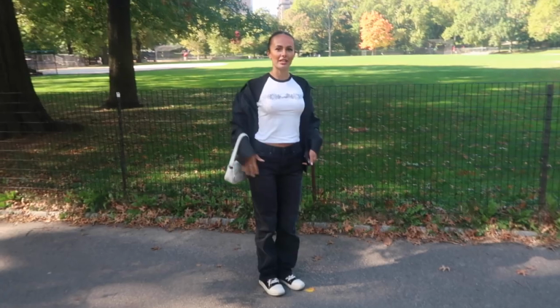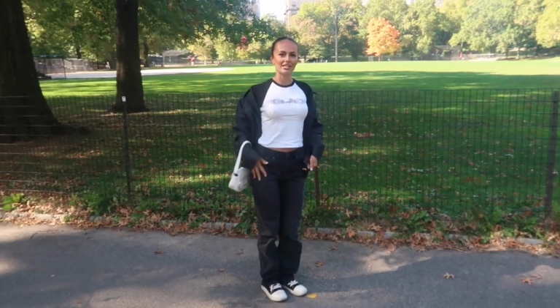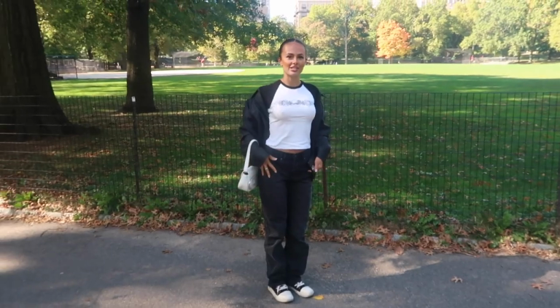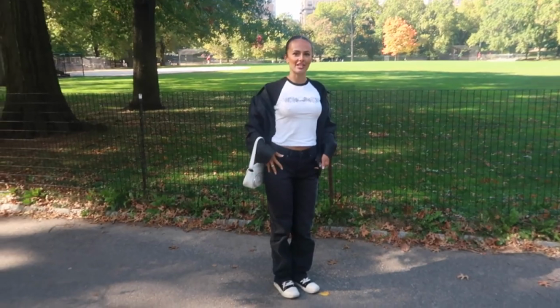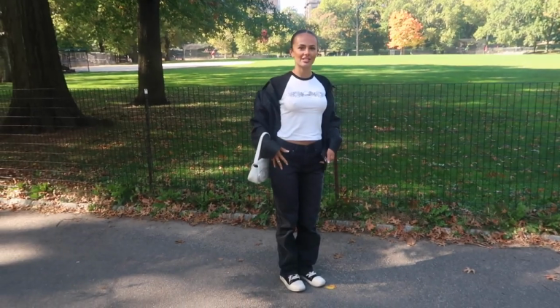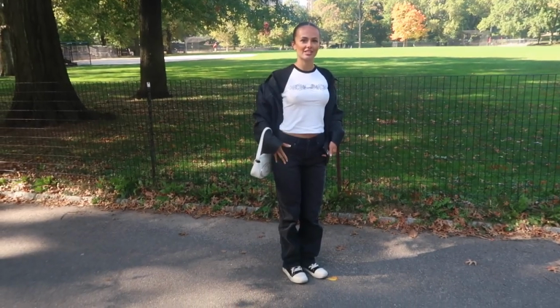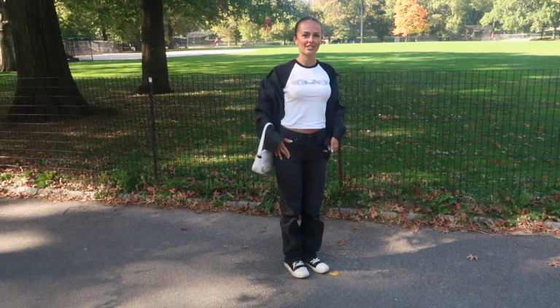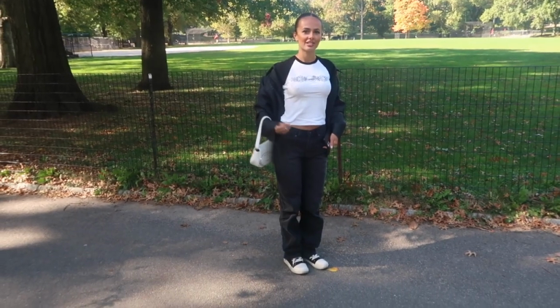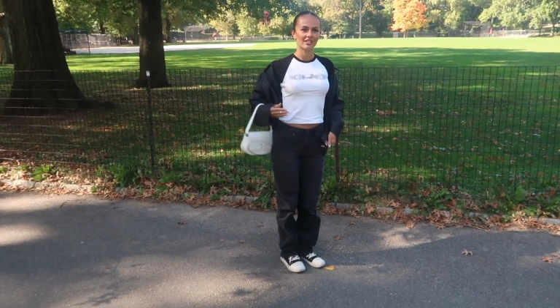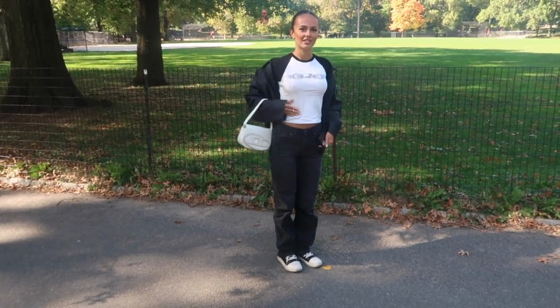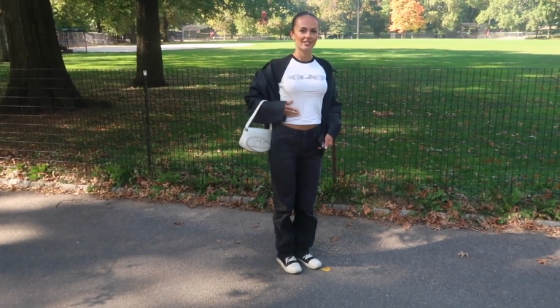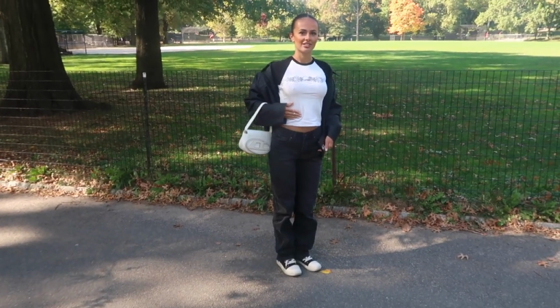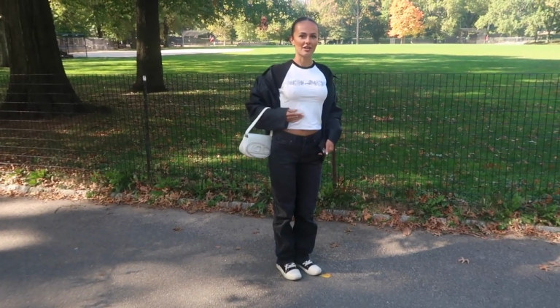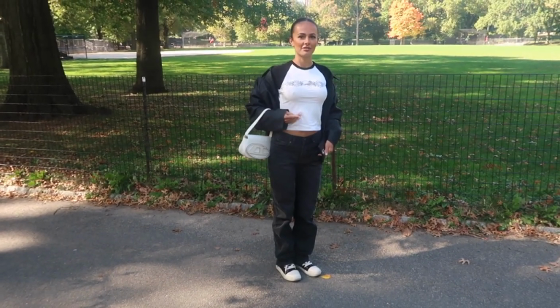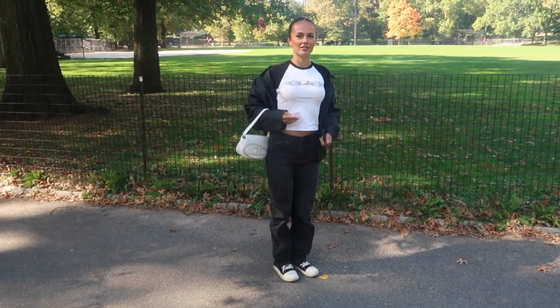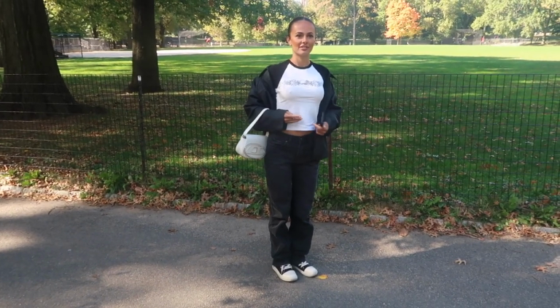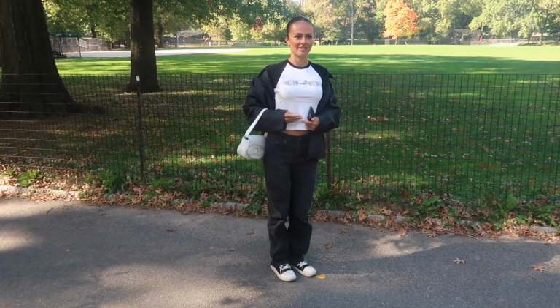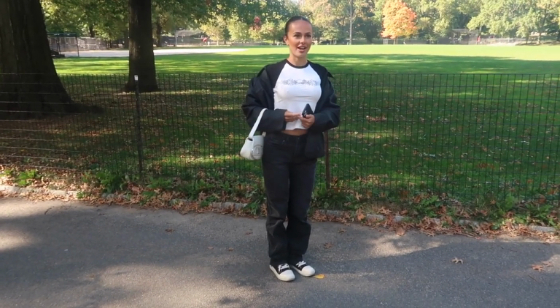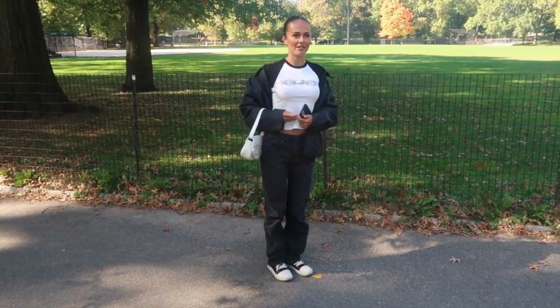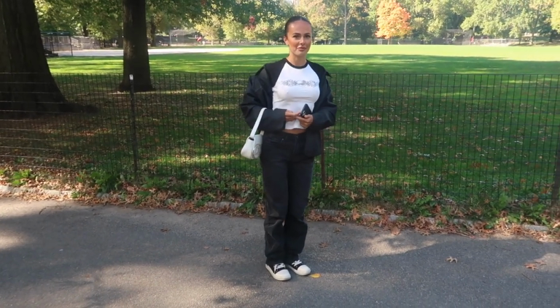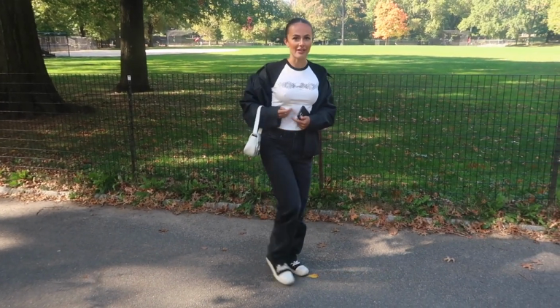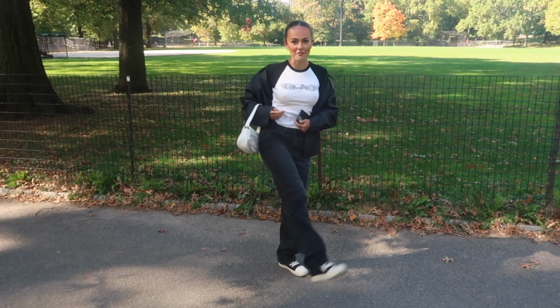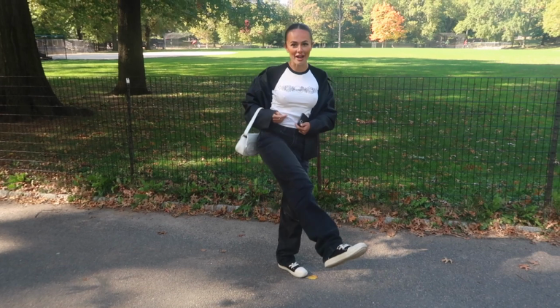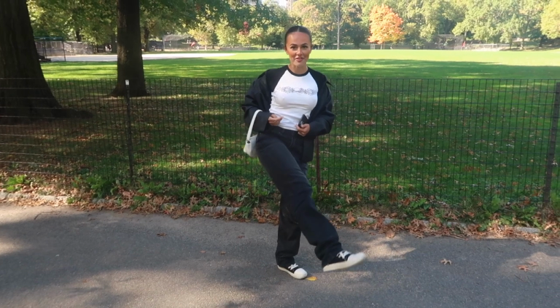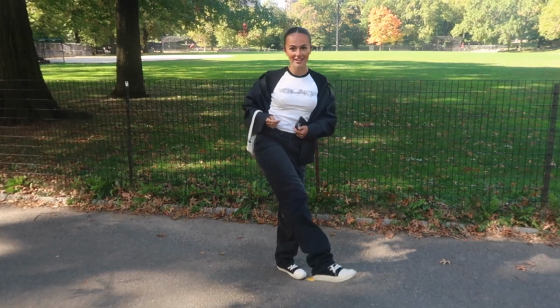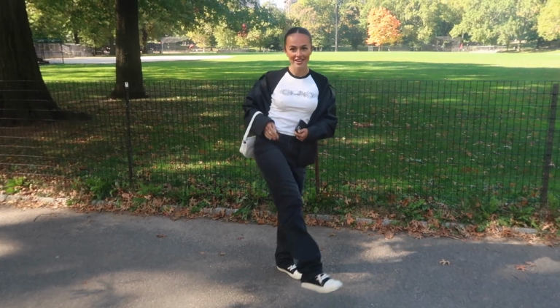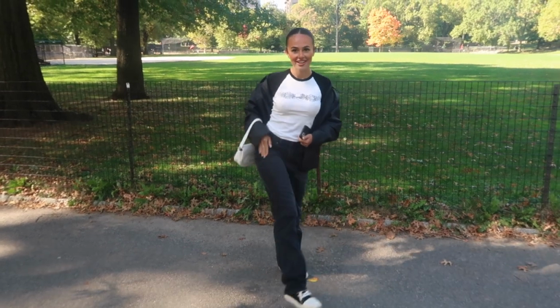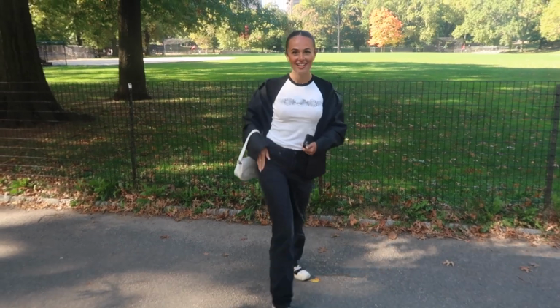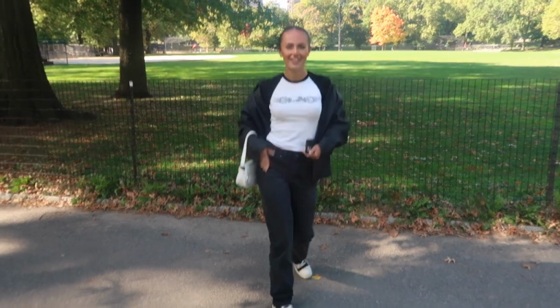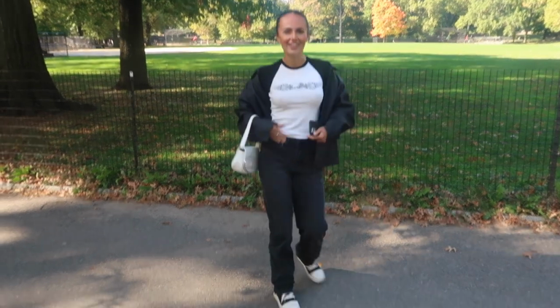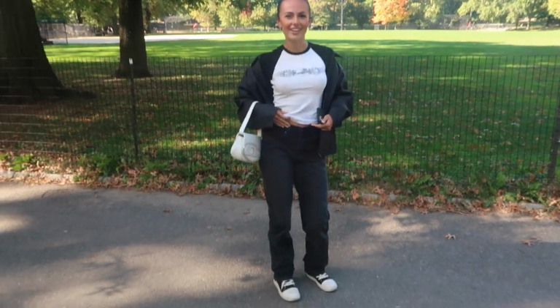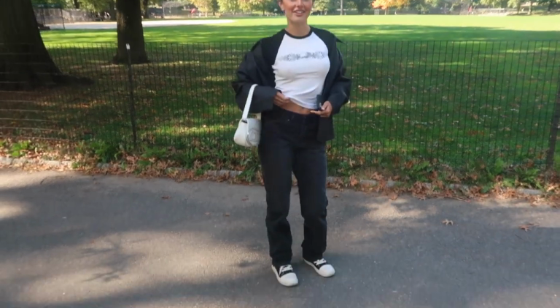PLT jeans — yeah, love them. They were a bargain, weren't they? Yeah, £7. They're so nice.